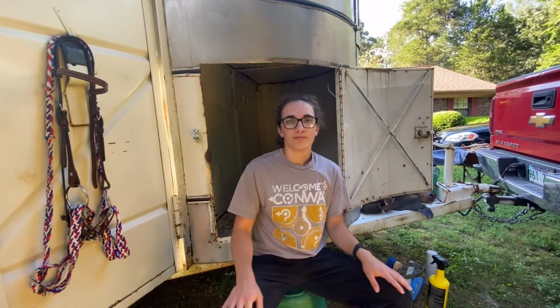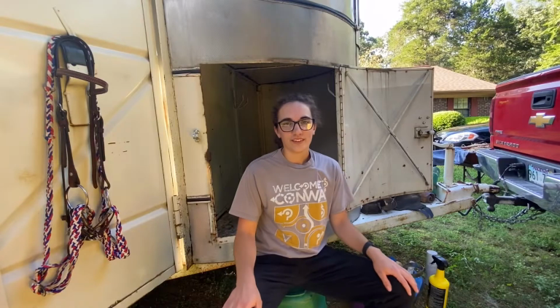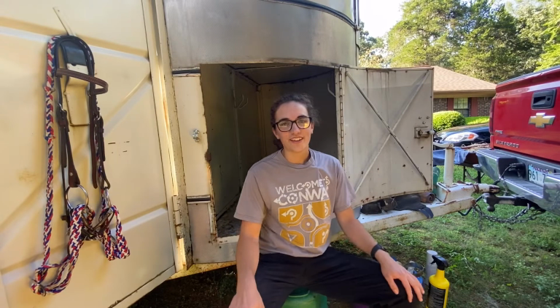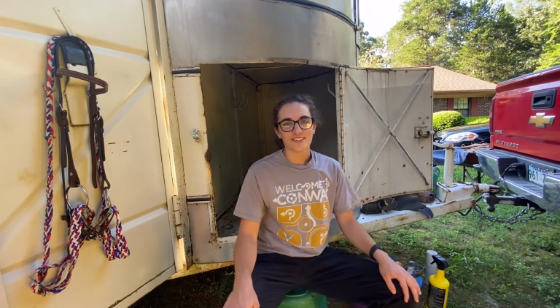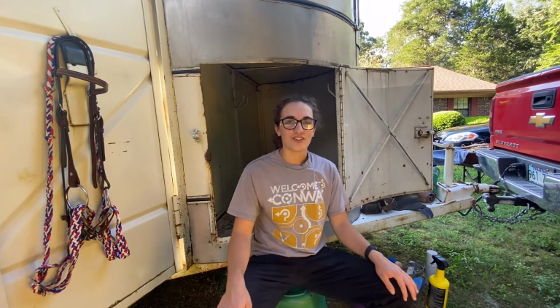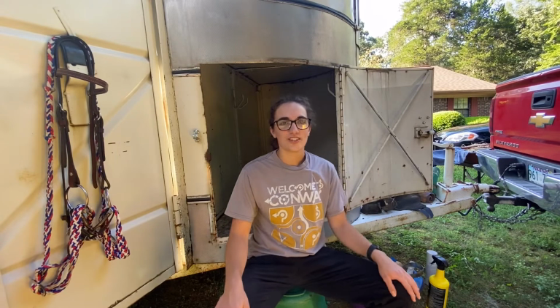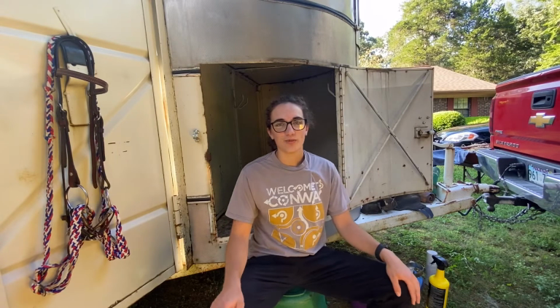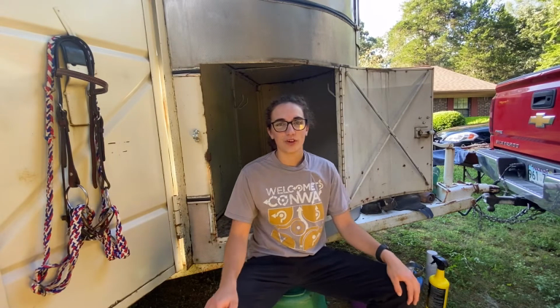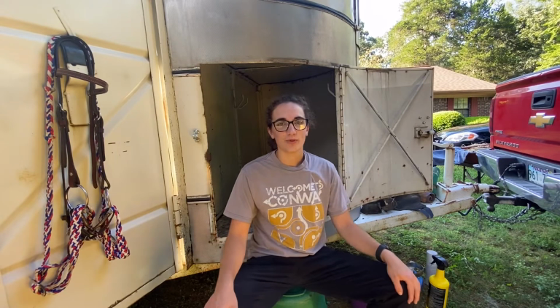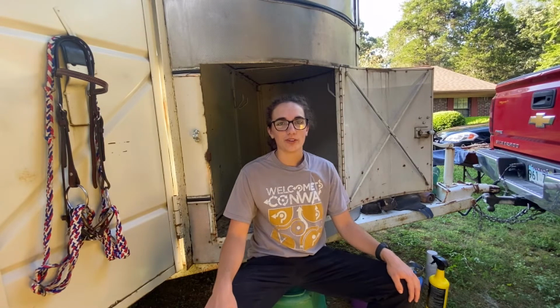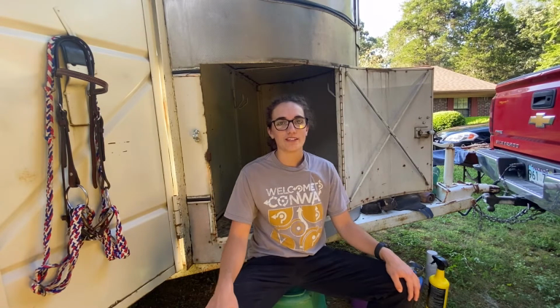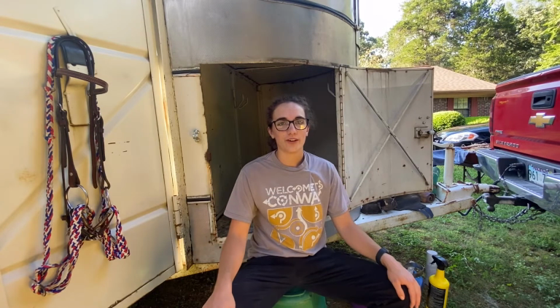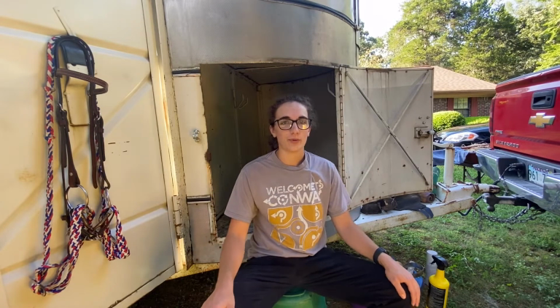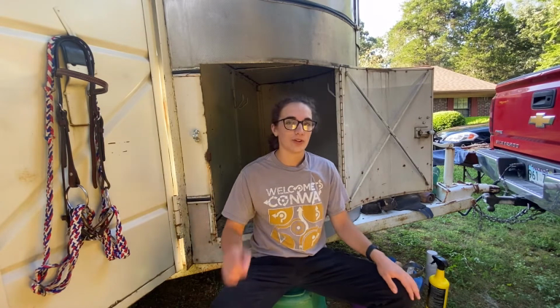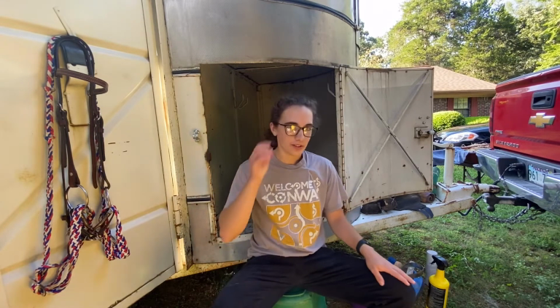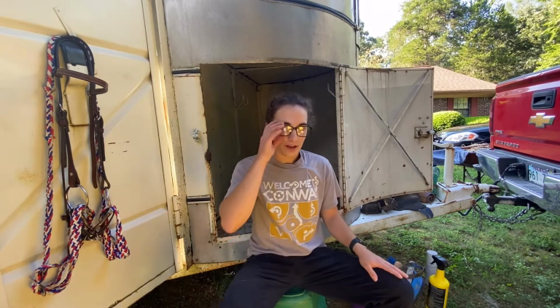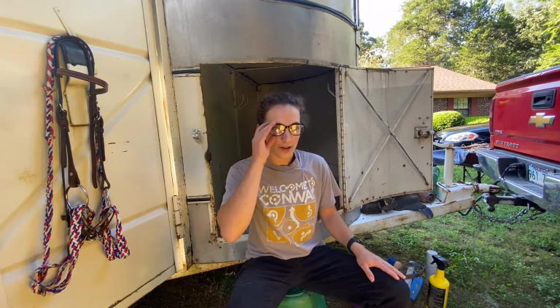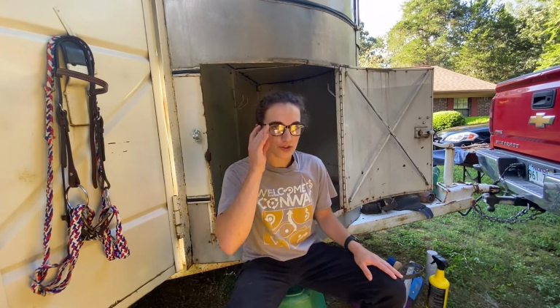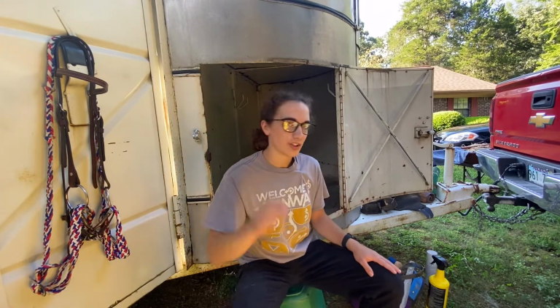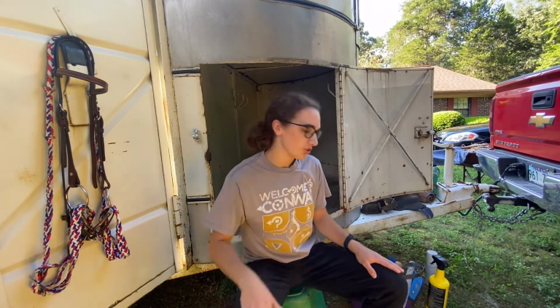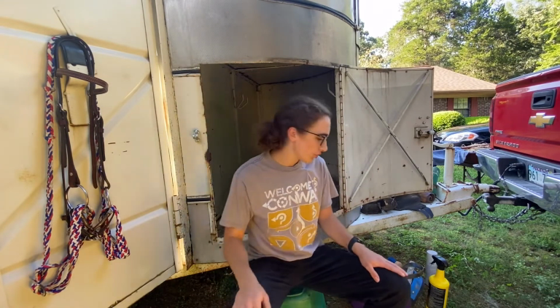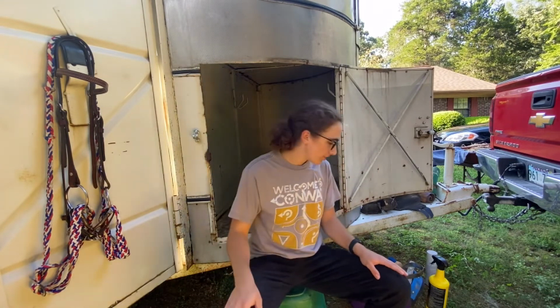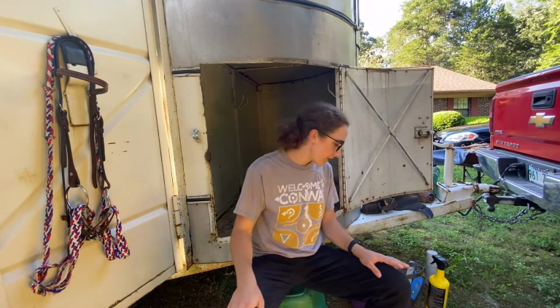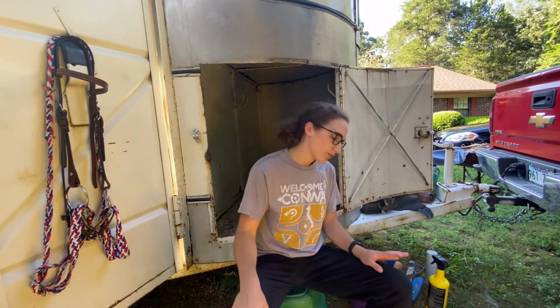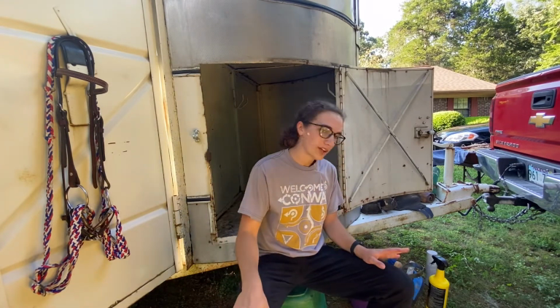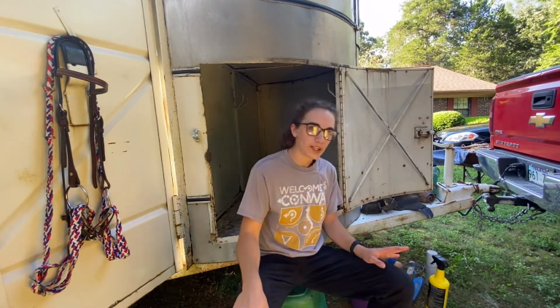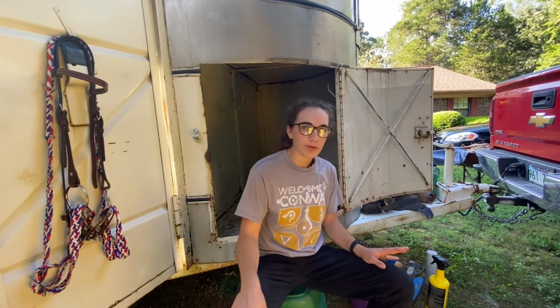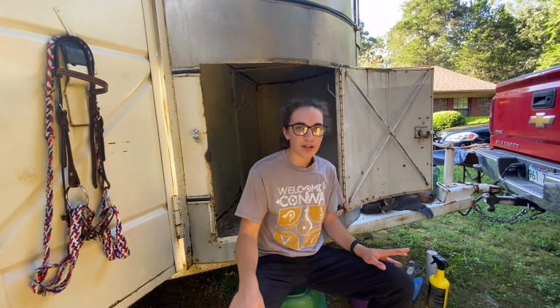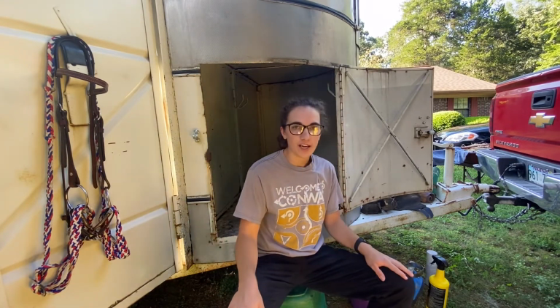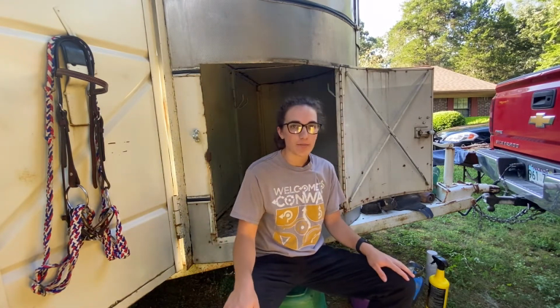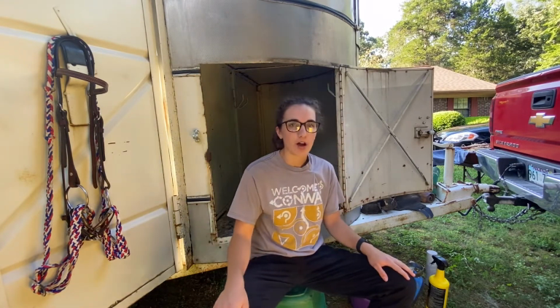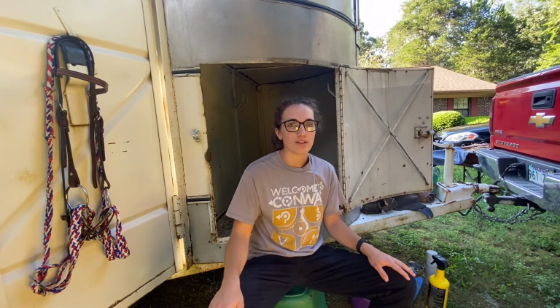Hey, it's Grace from Groundwork to Saddlework. I was just going to show you guys what I keep in my tack box.